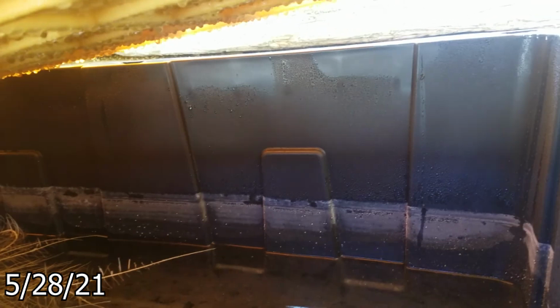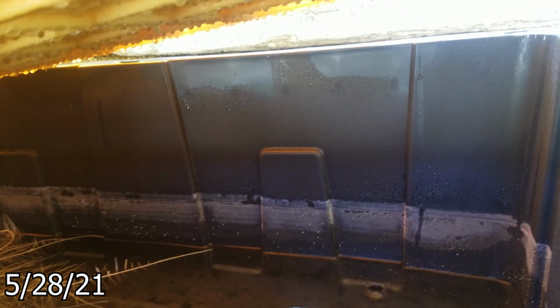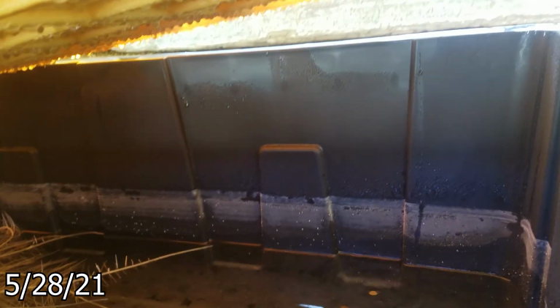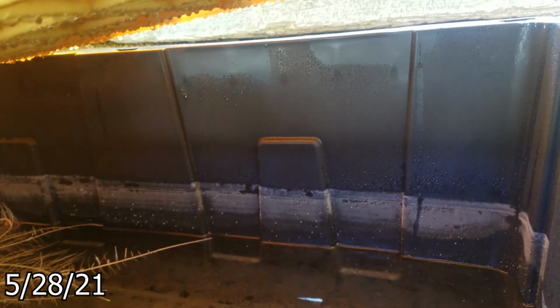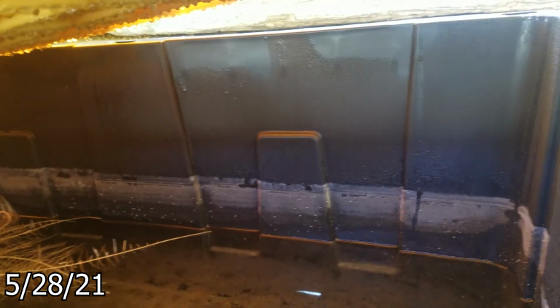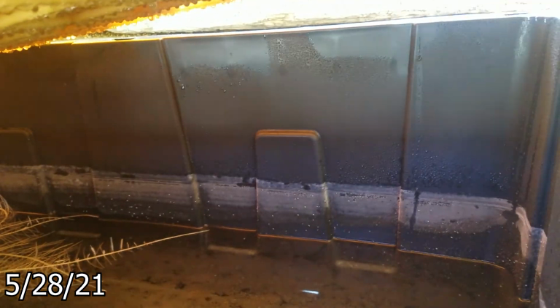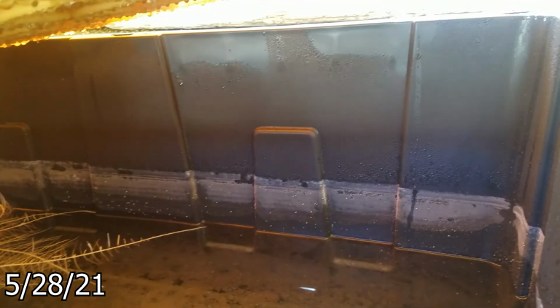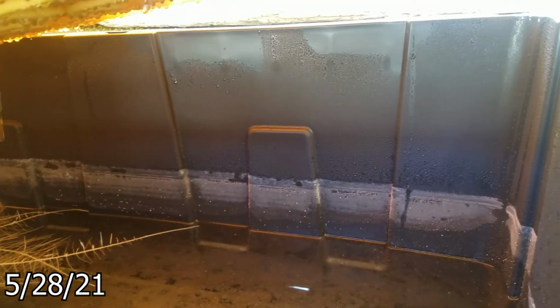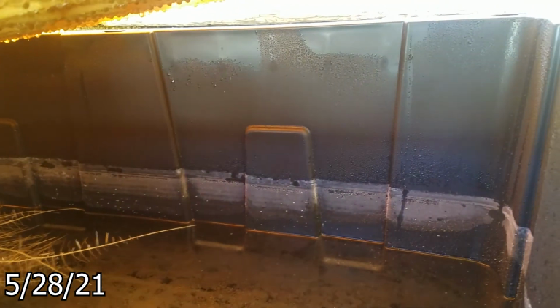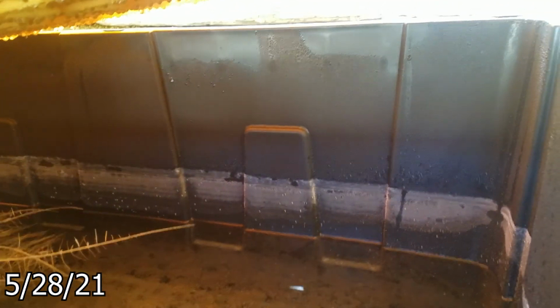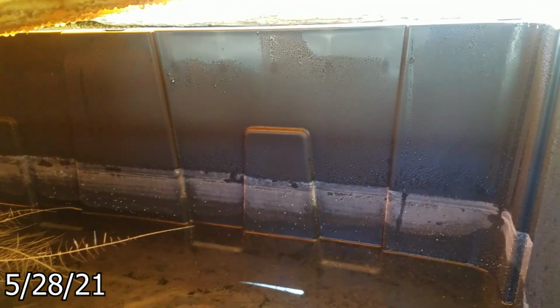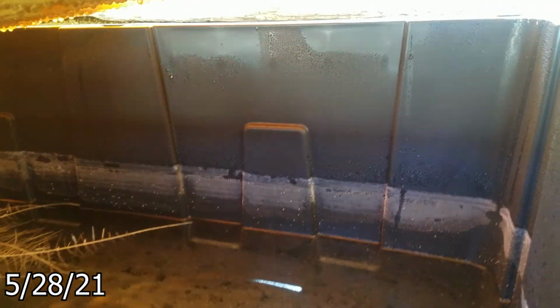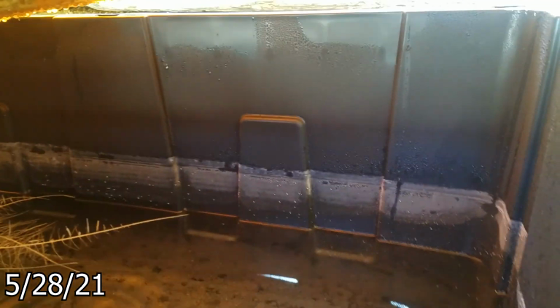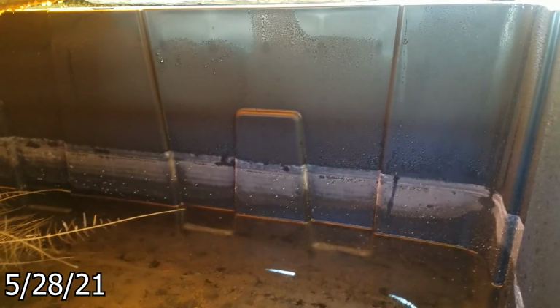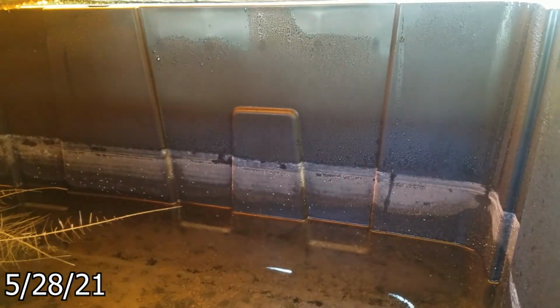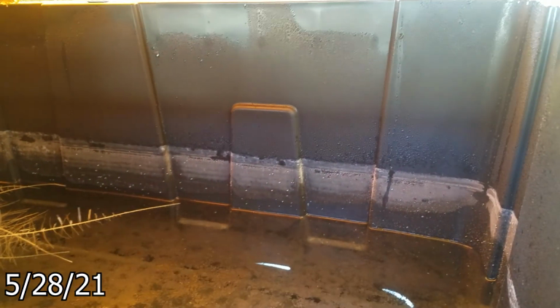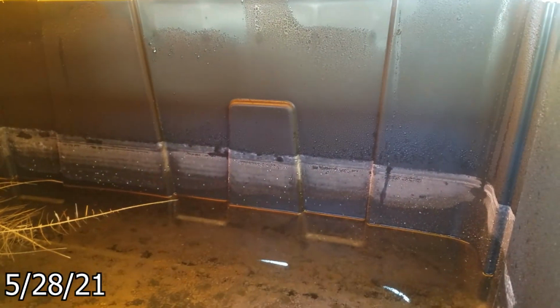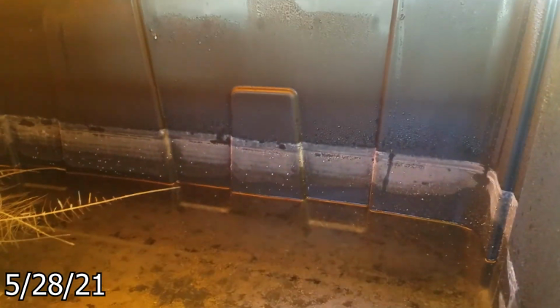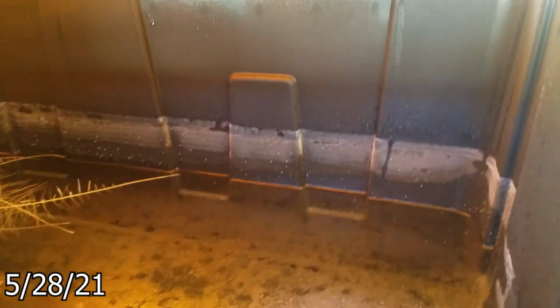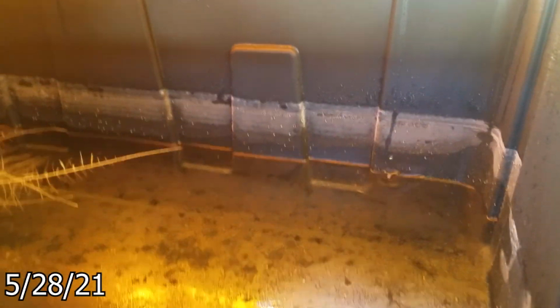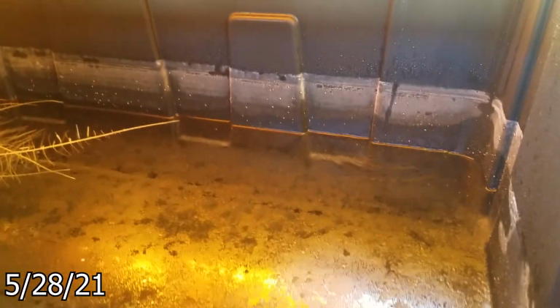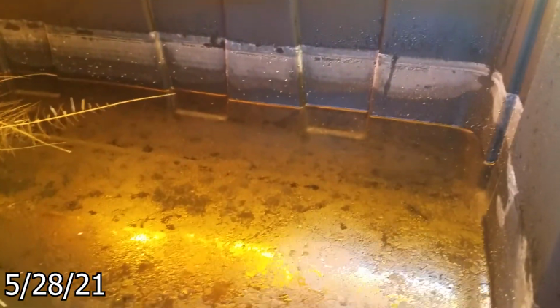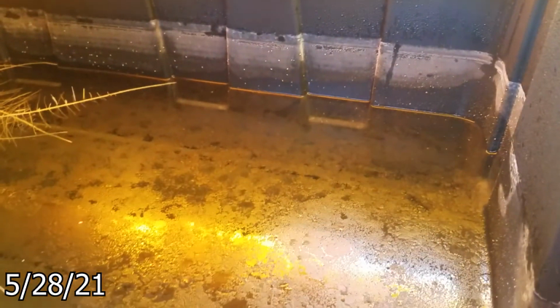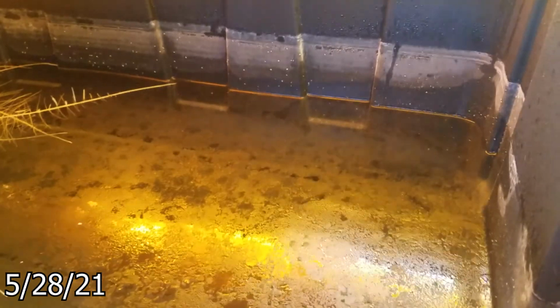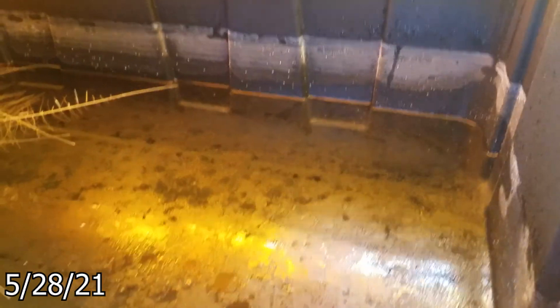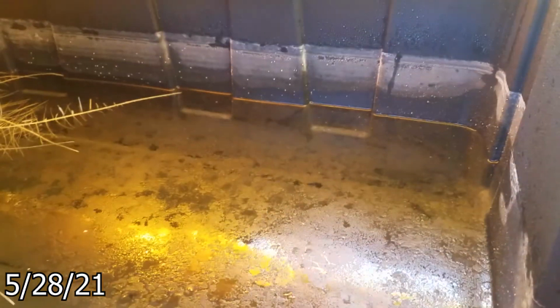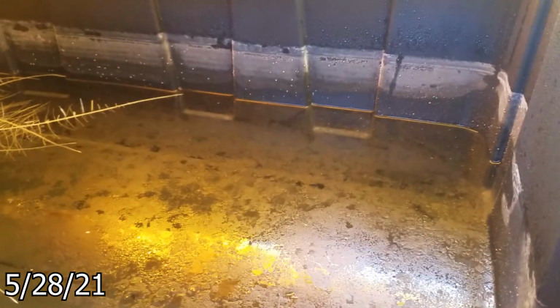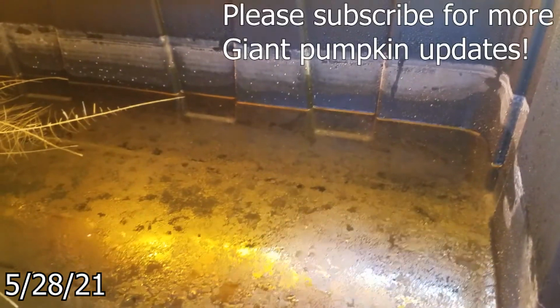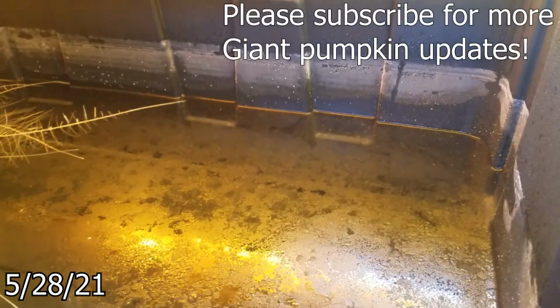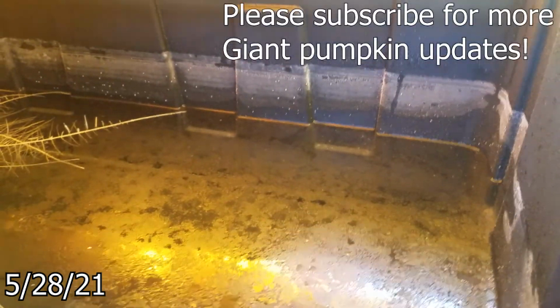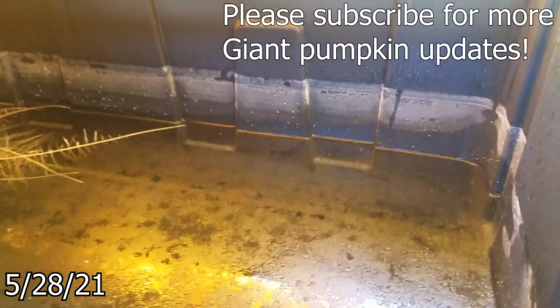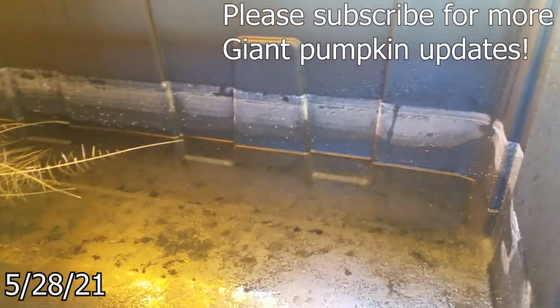Still not much on the nutrients being used — check in another week or two.